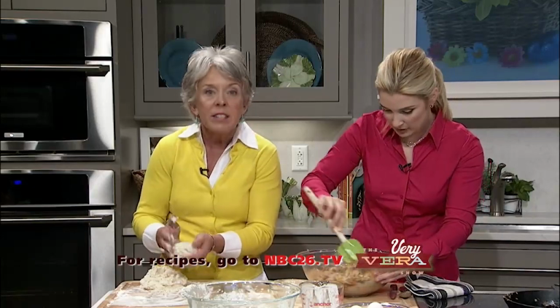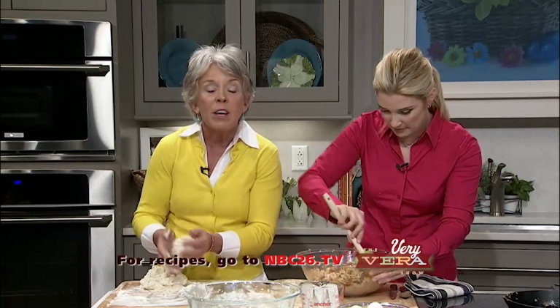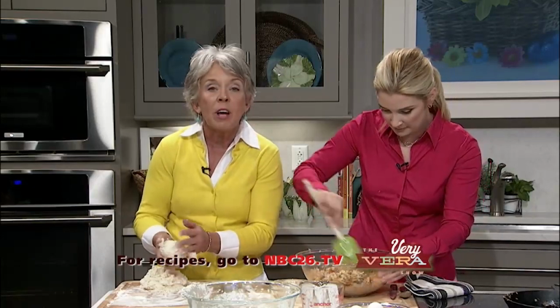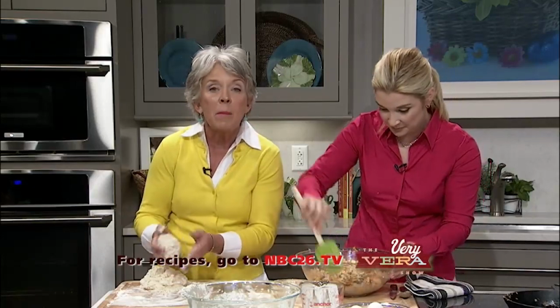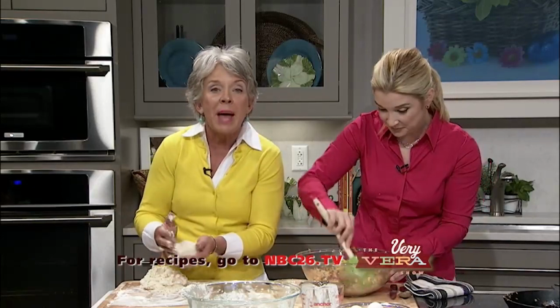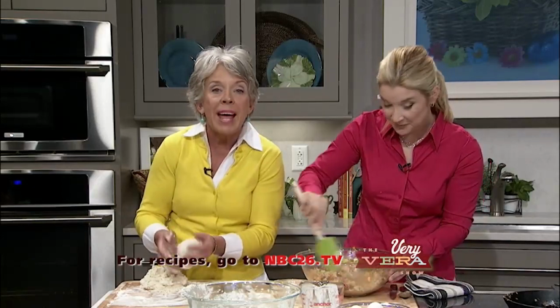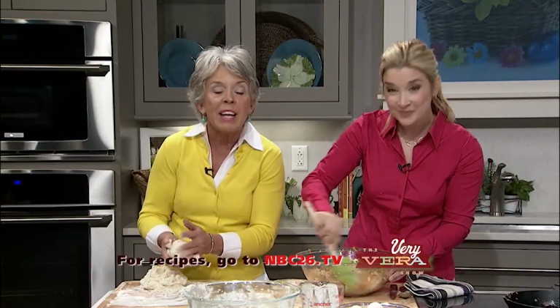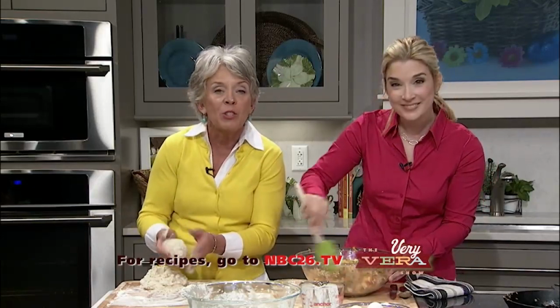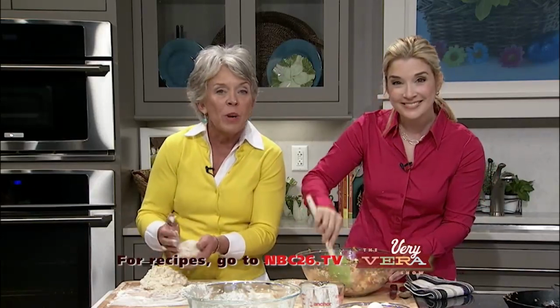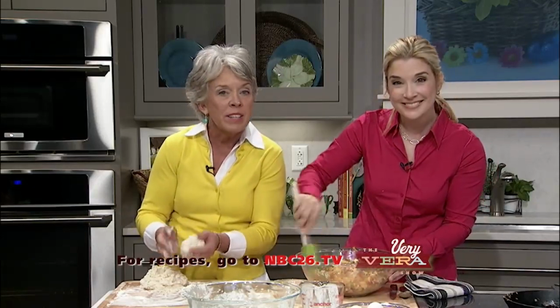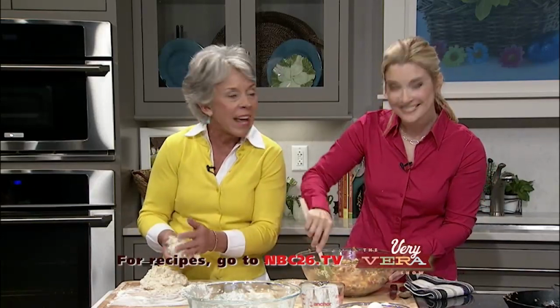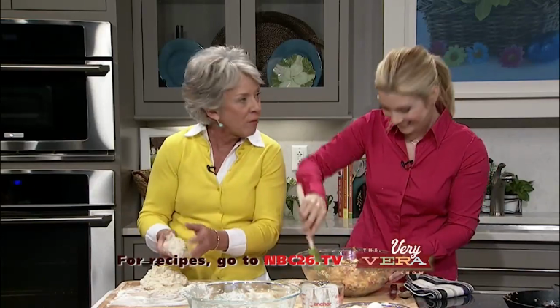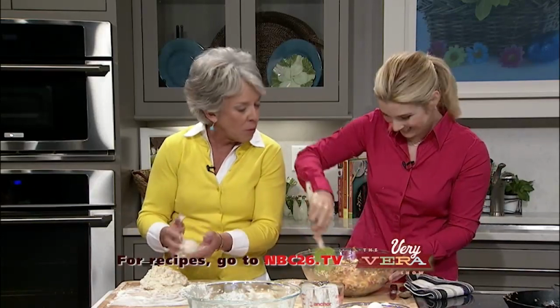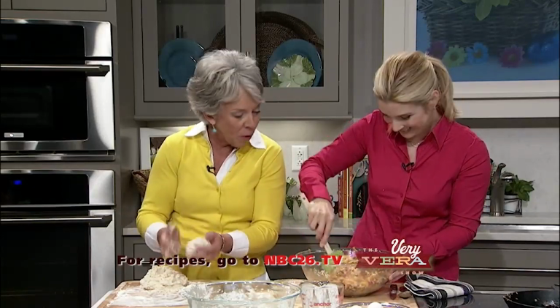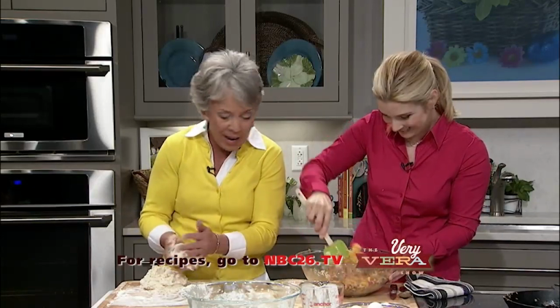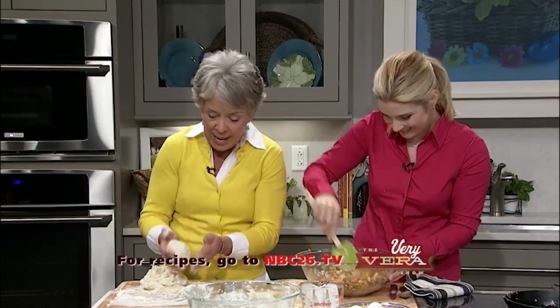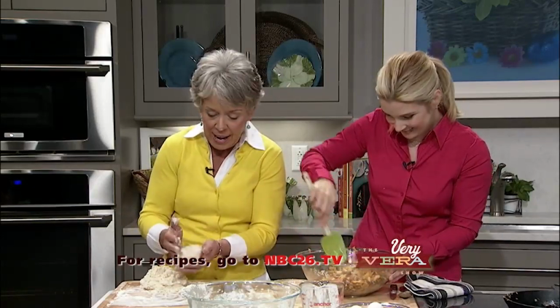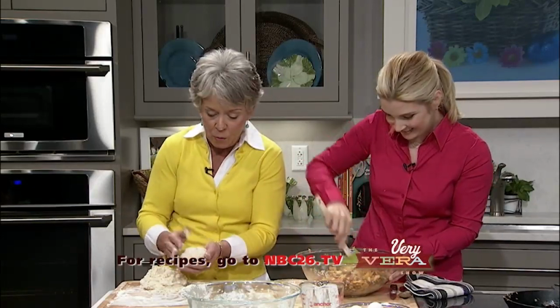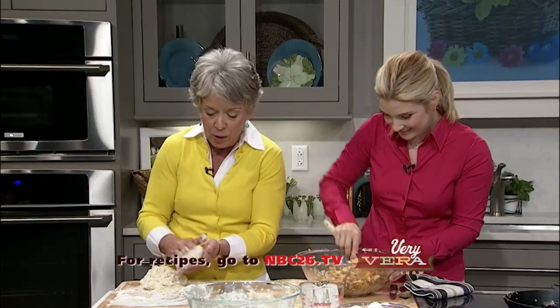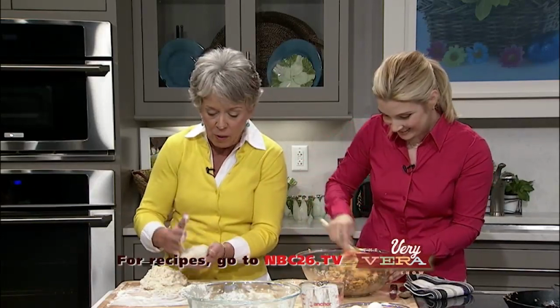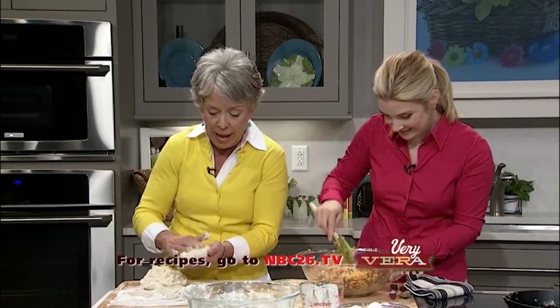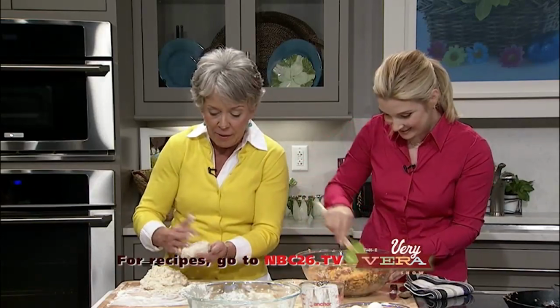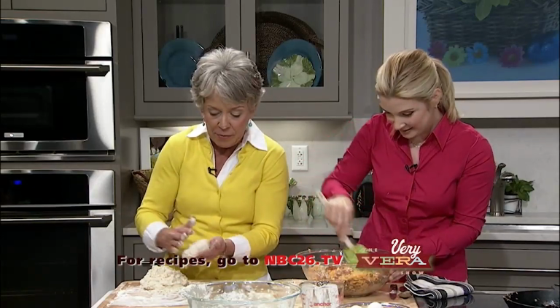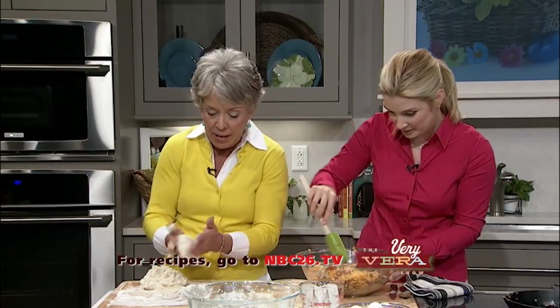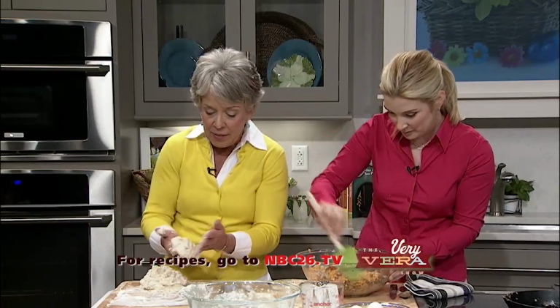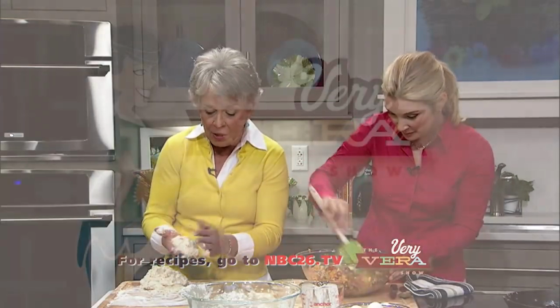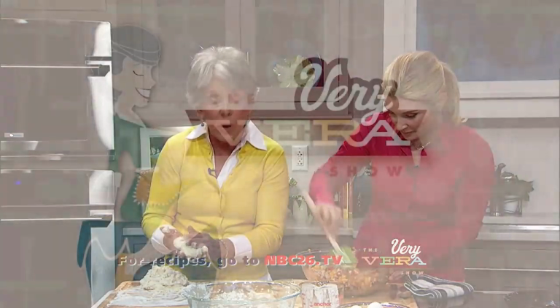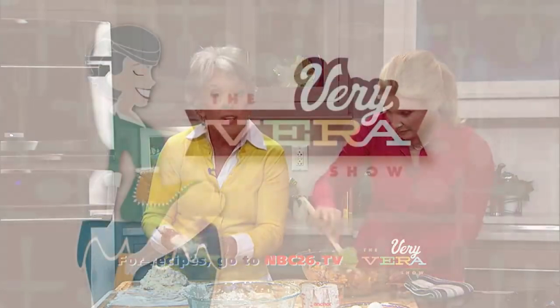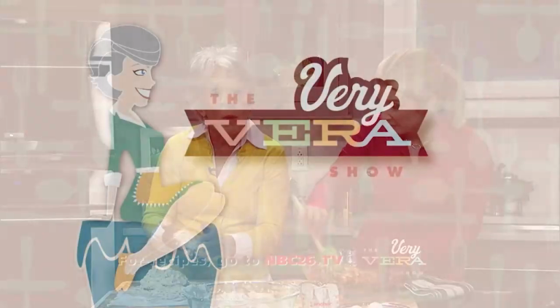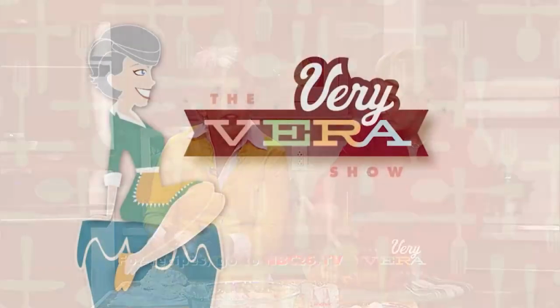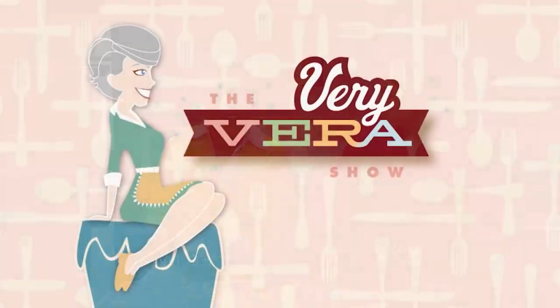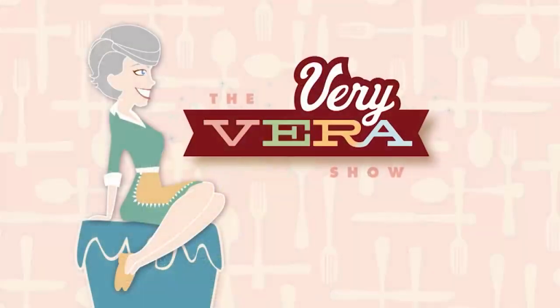Isn't that pretty? So come back and join us after the break and we will have this ready to go in the oven.